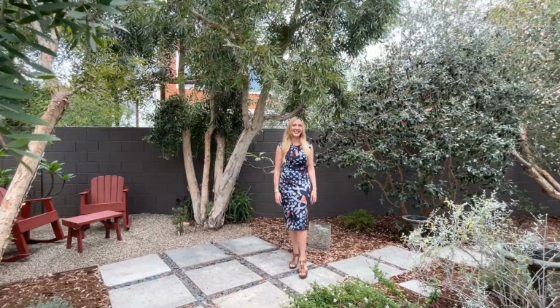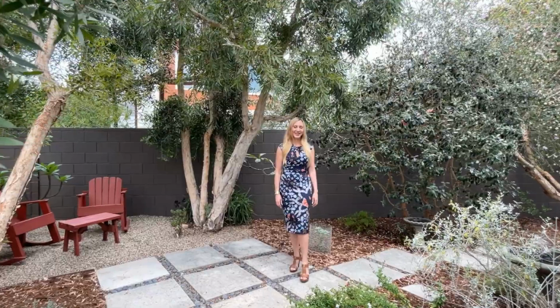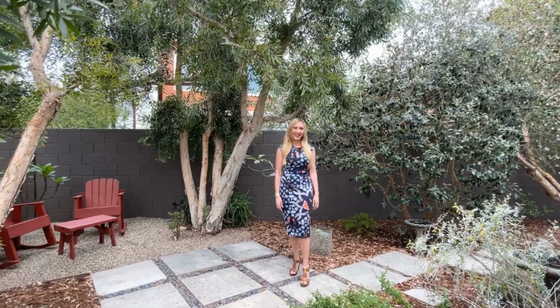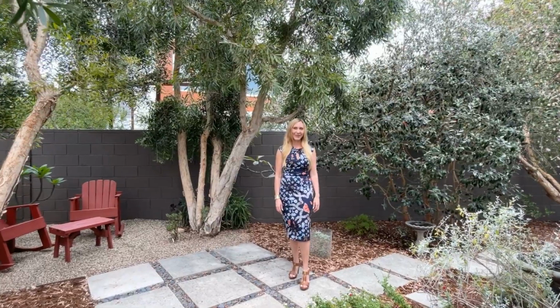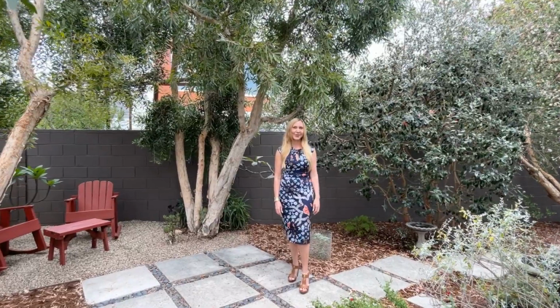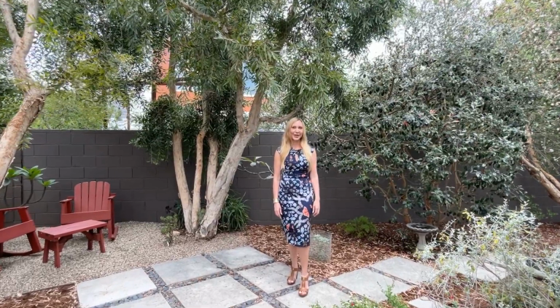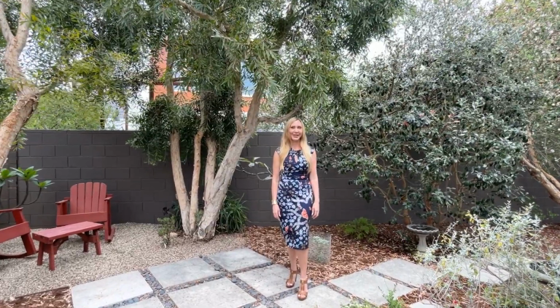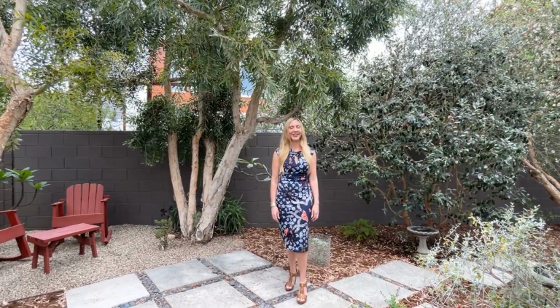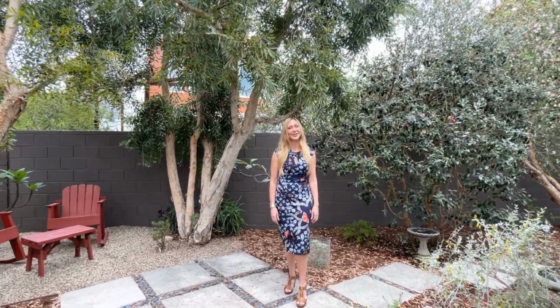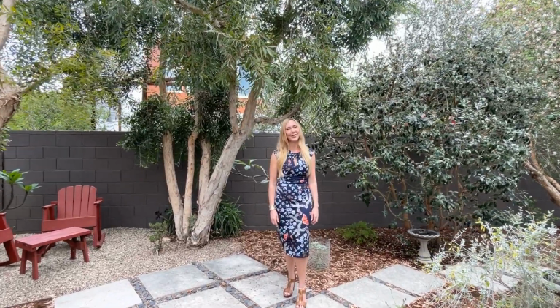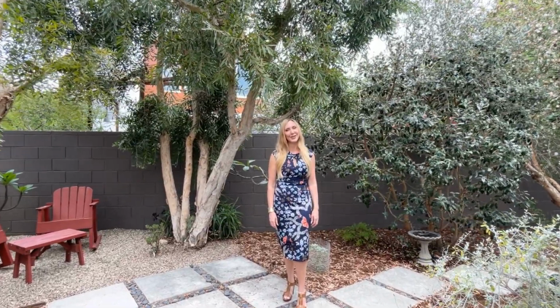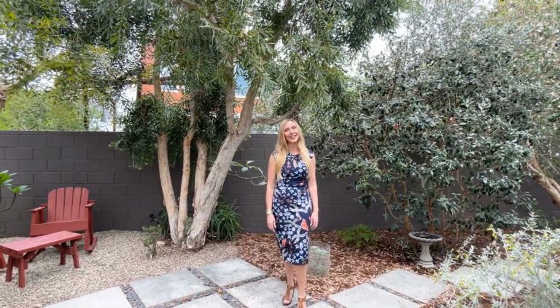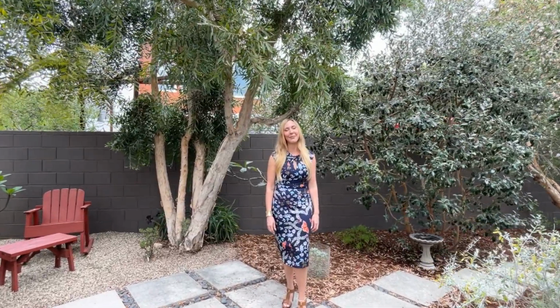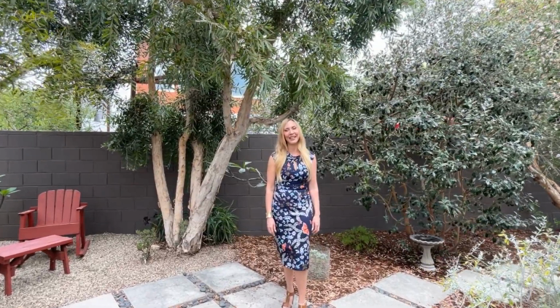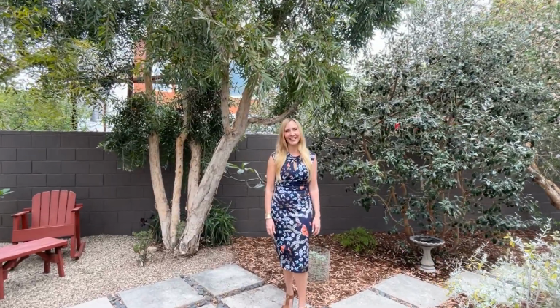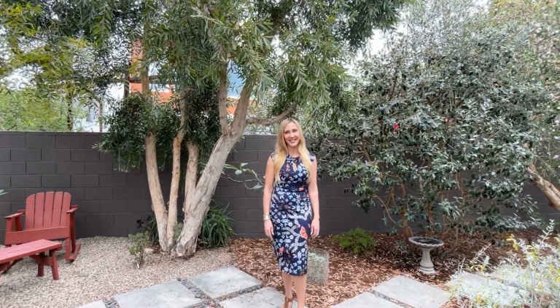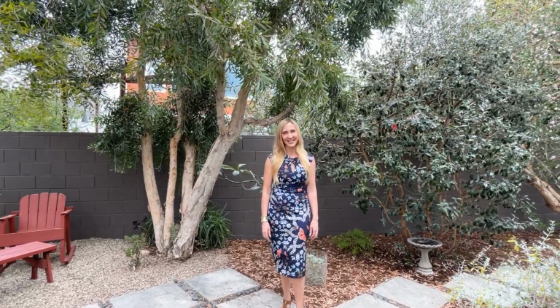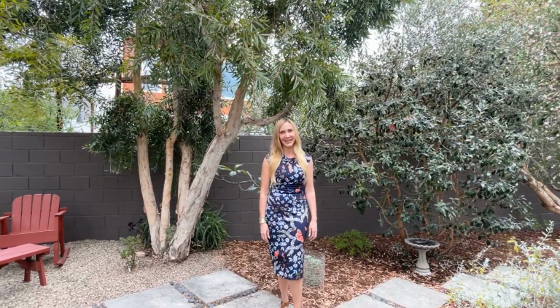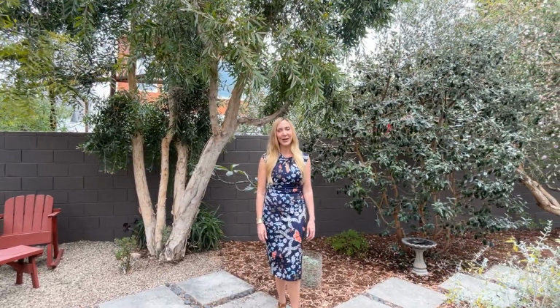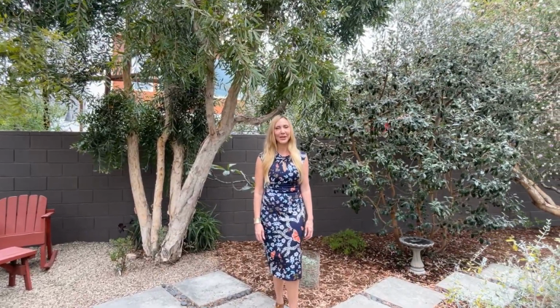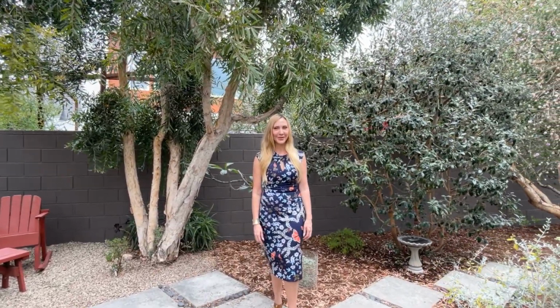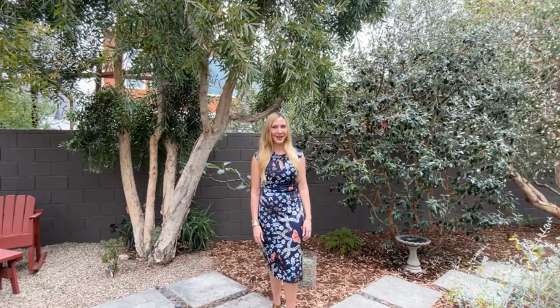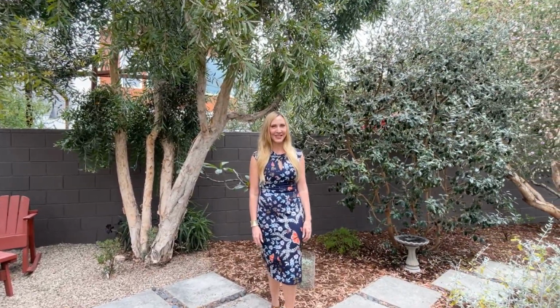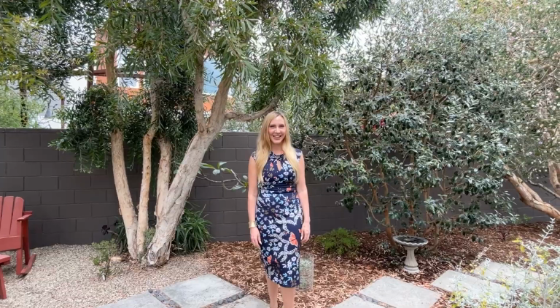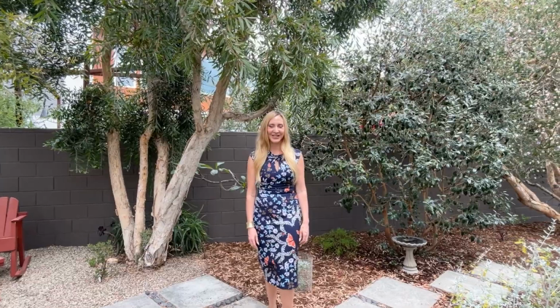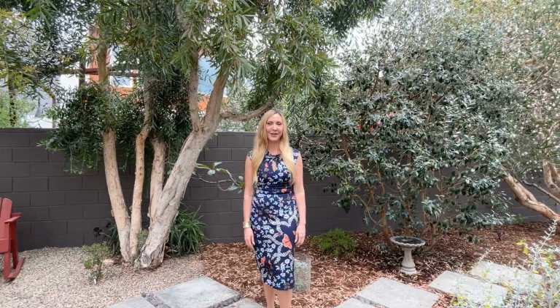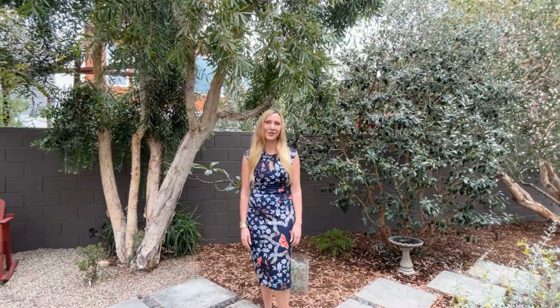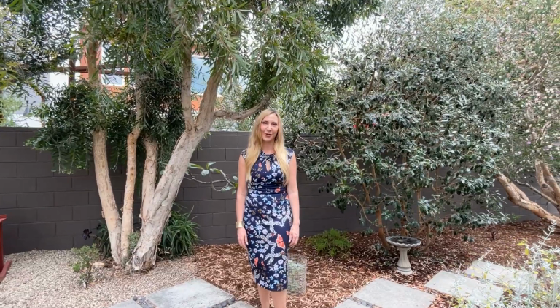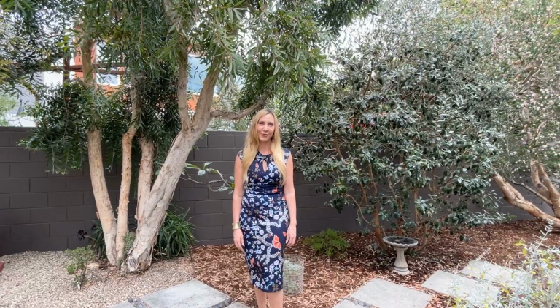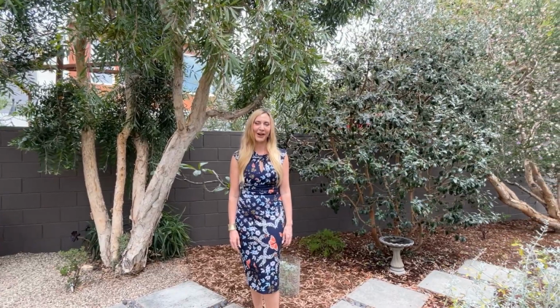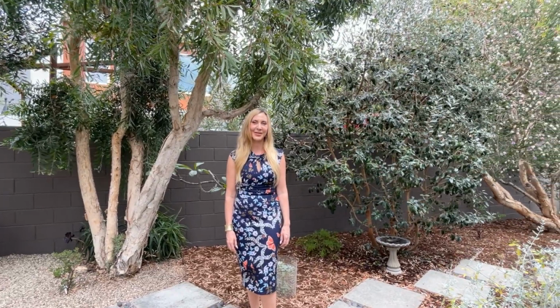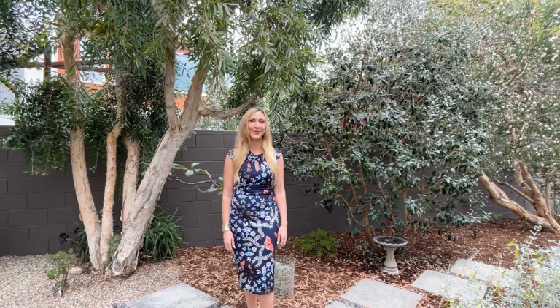Thank you for joining me on this first look at my latest listing. Please reach out today to arrange for your own private tour.